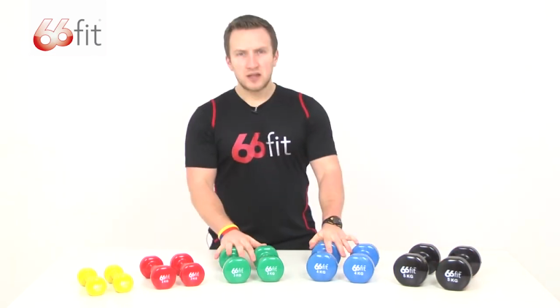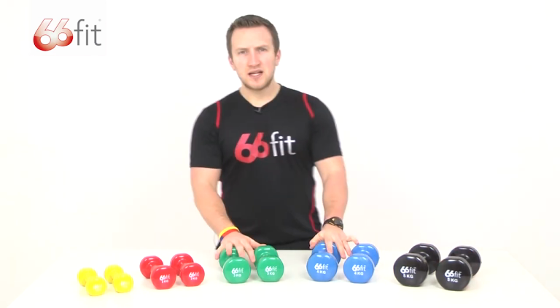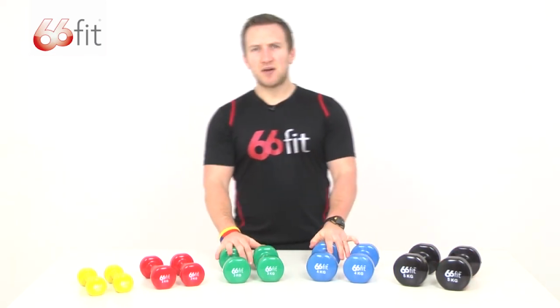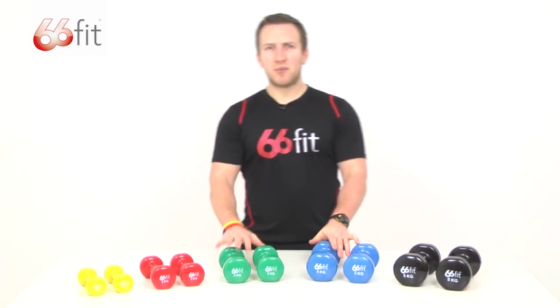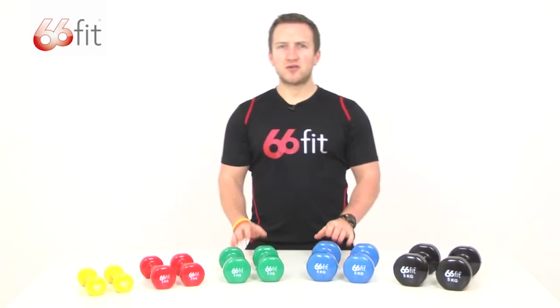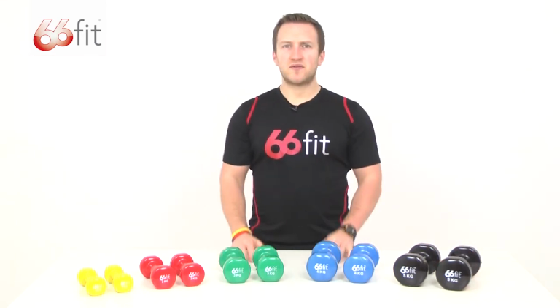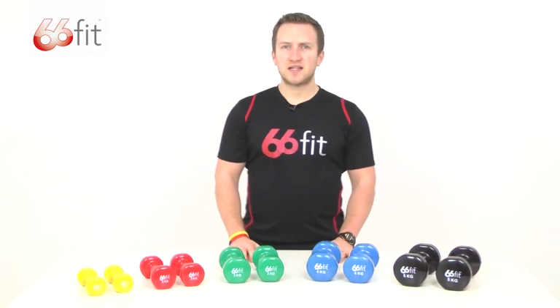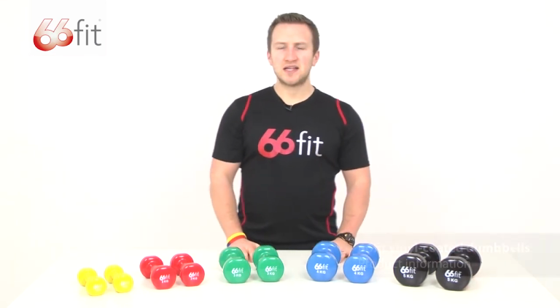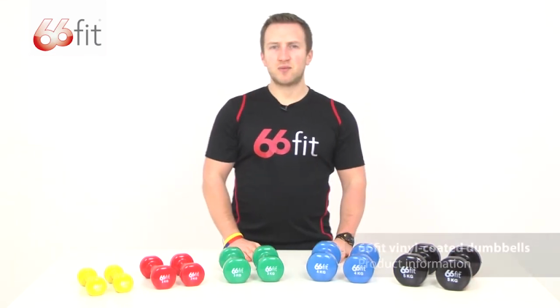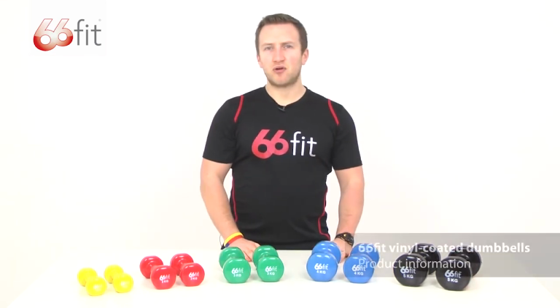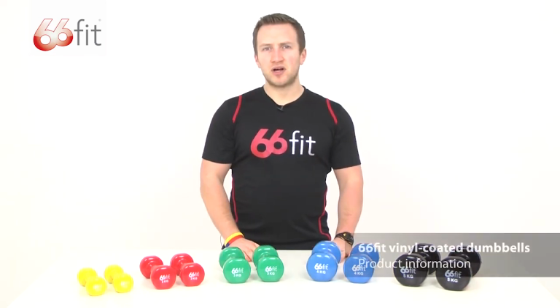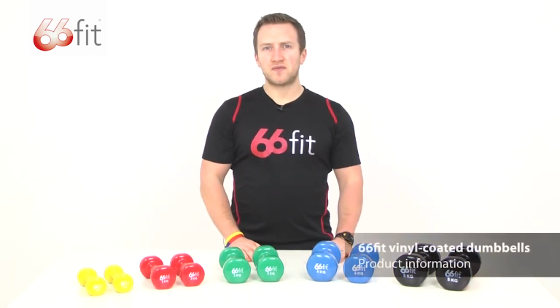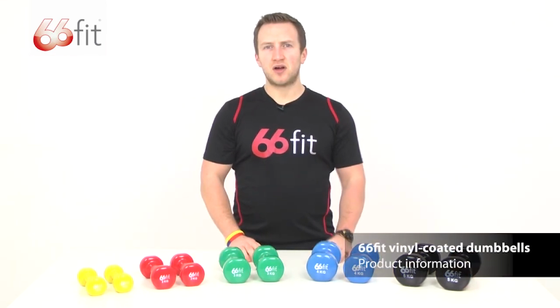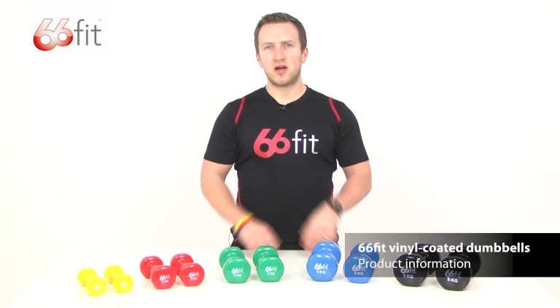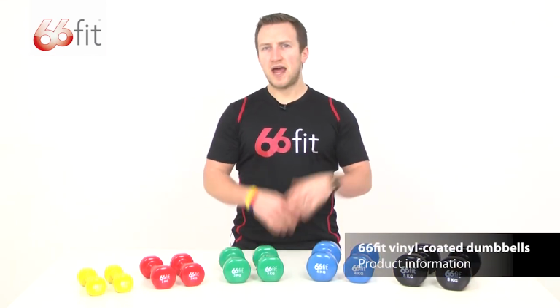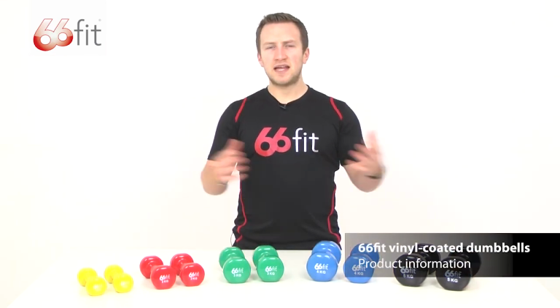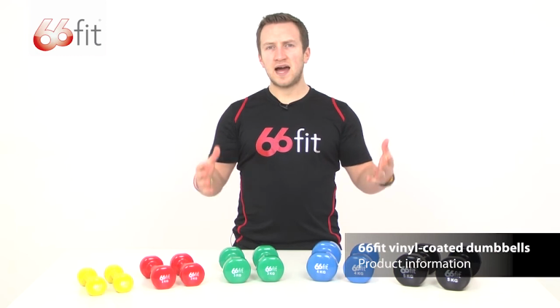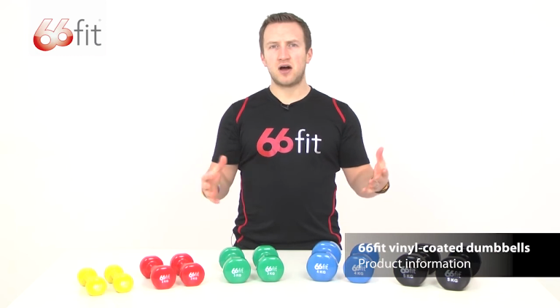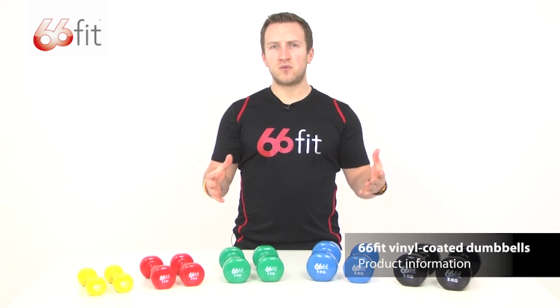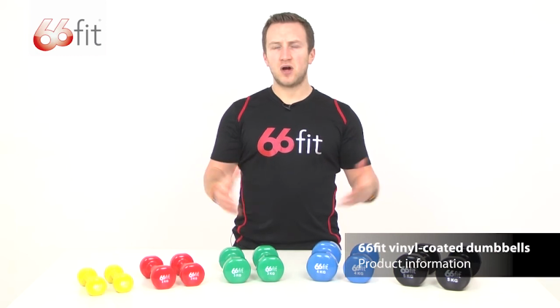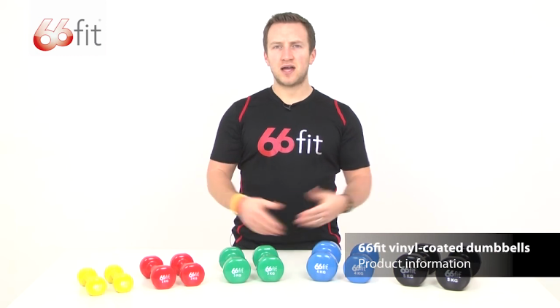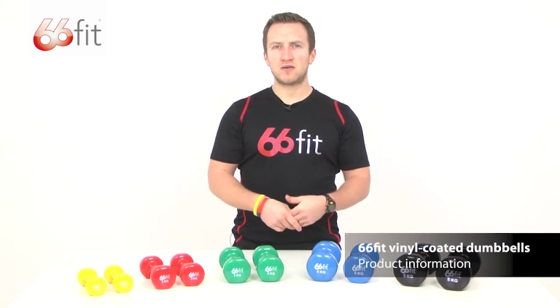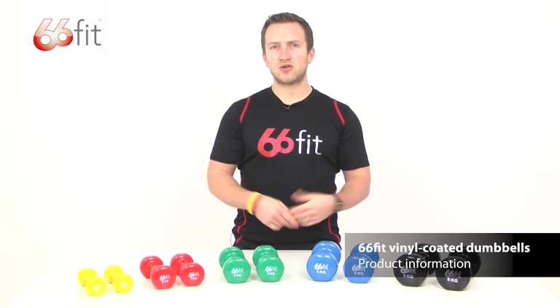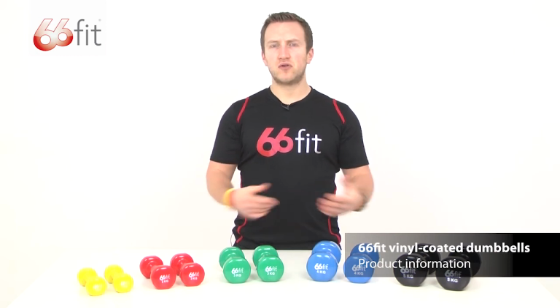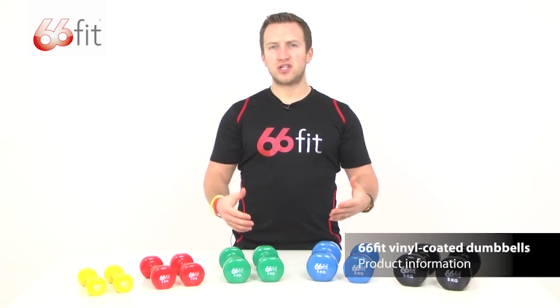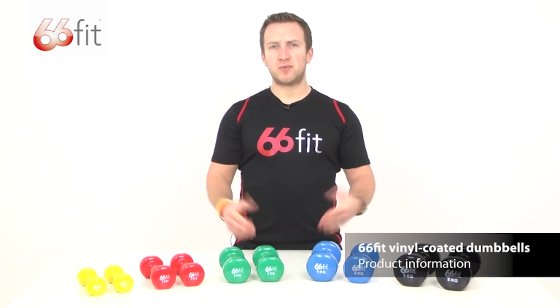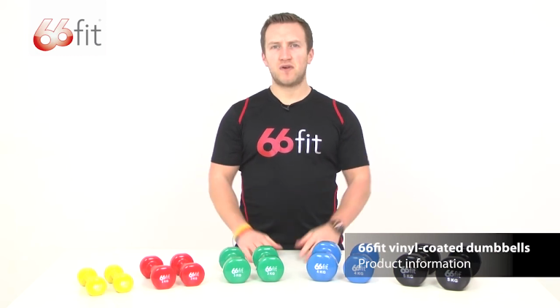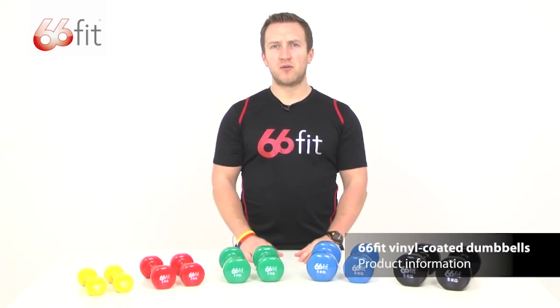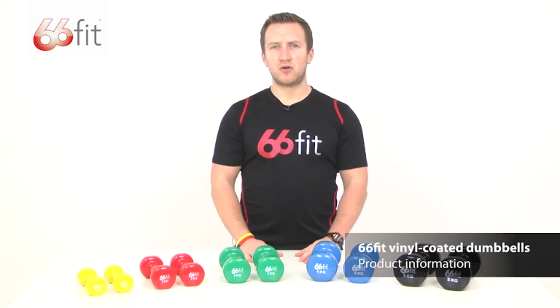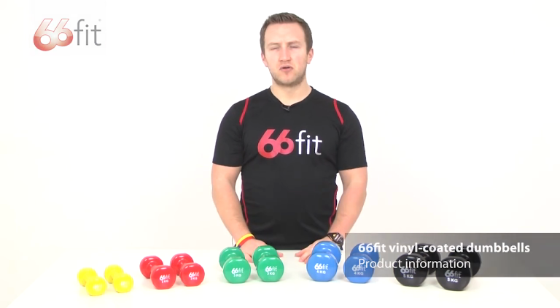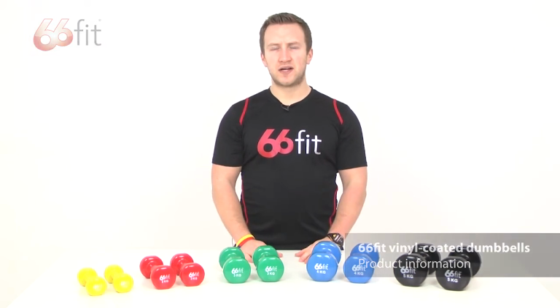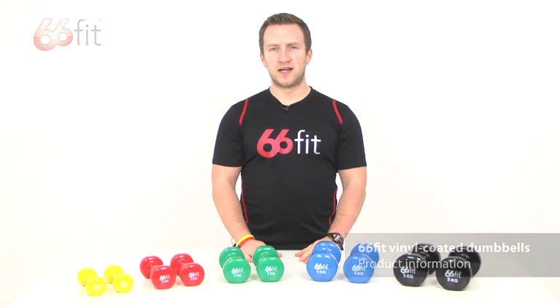These dumbbells are a fantastic product for any at-home workouts, or in a gym environment, or in a clinic.